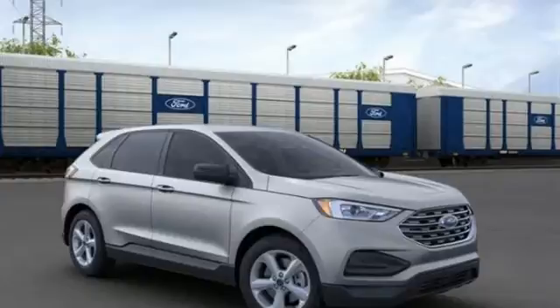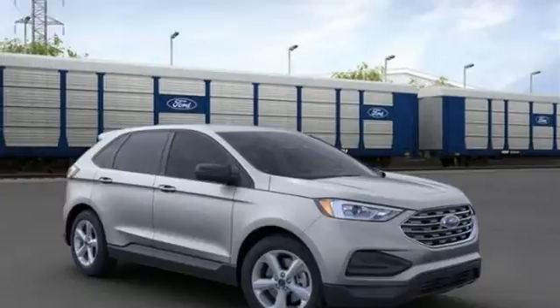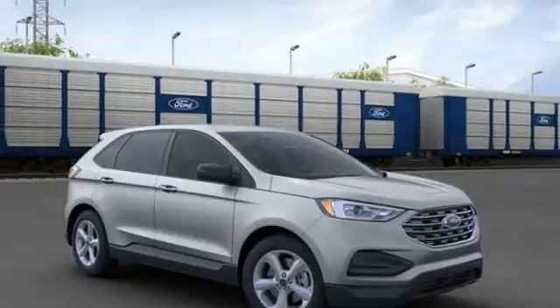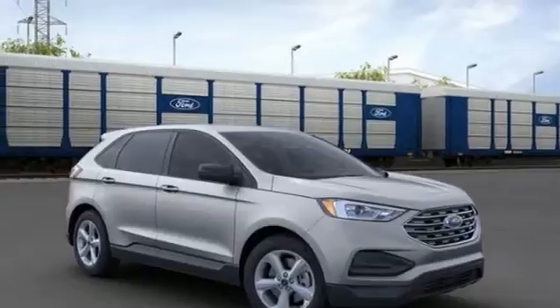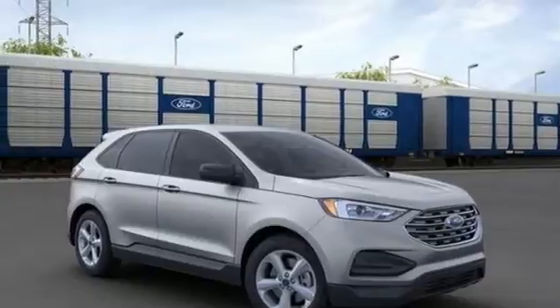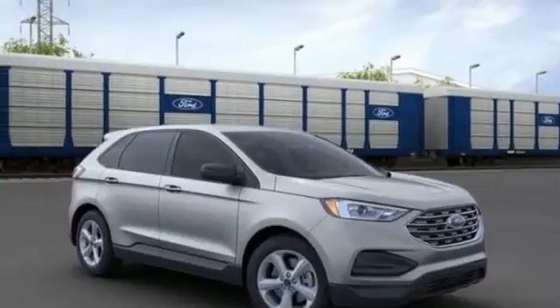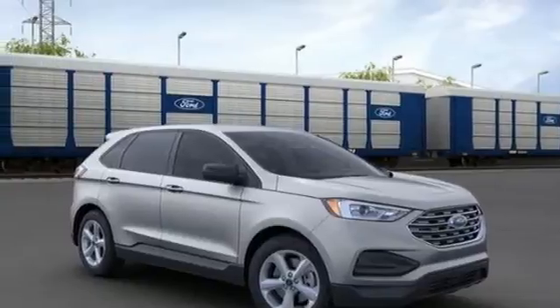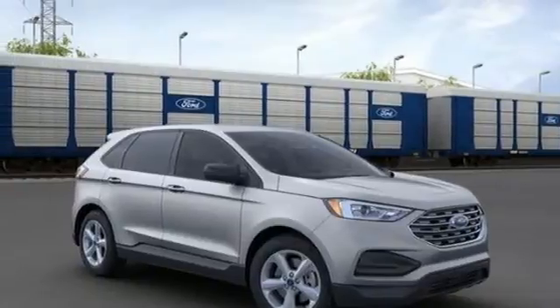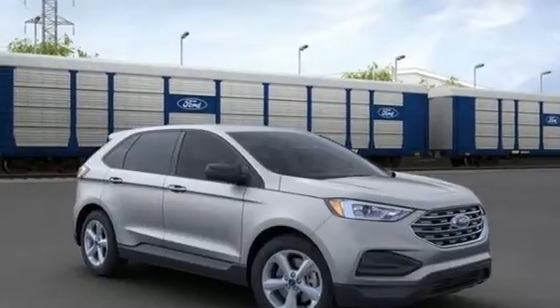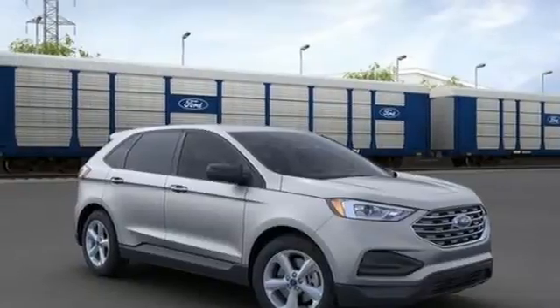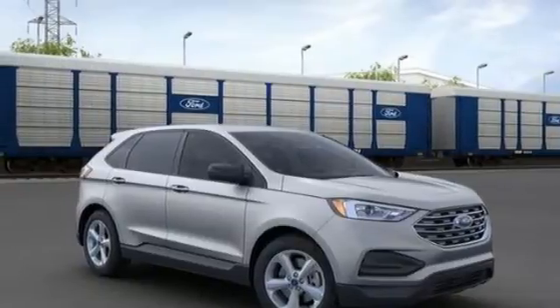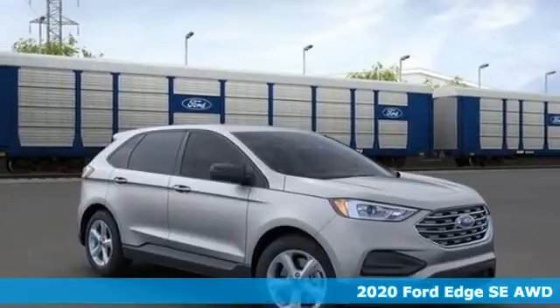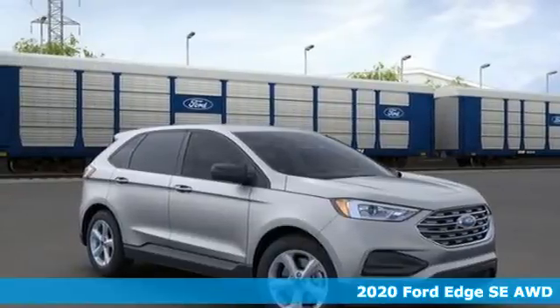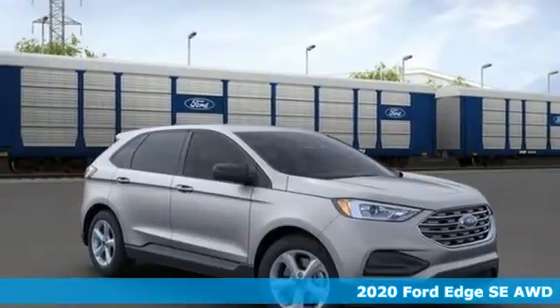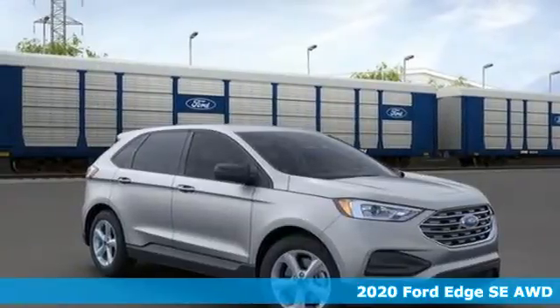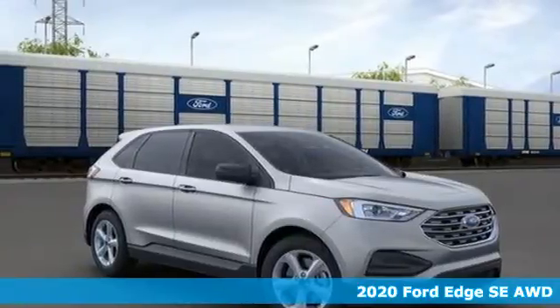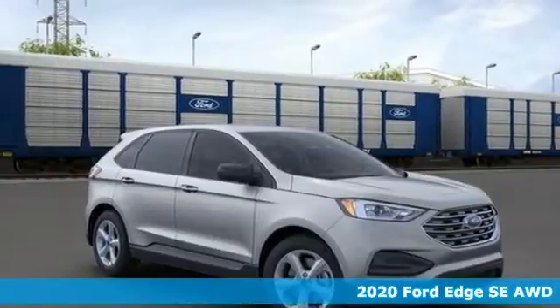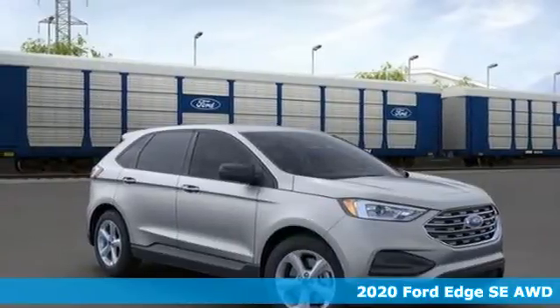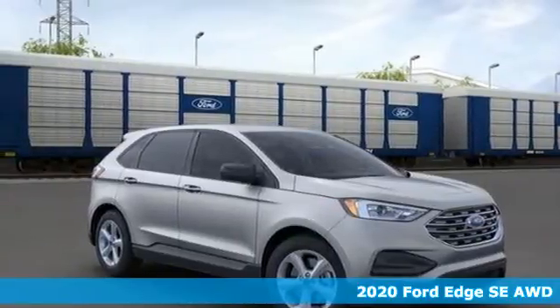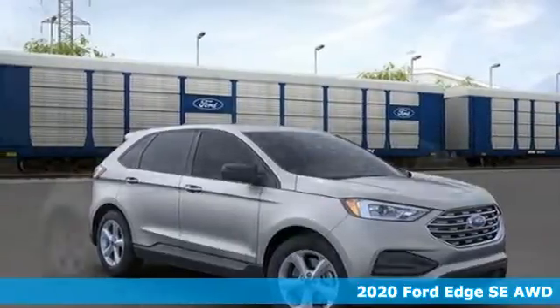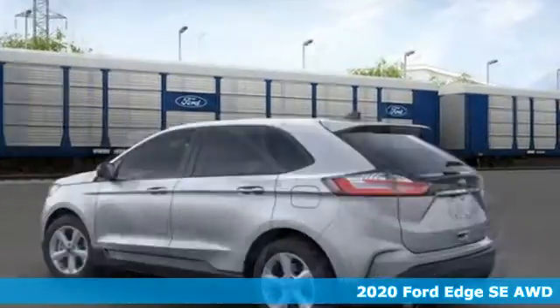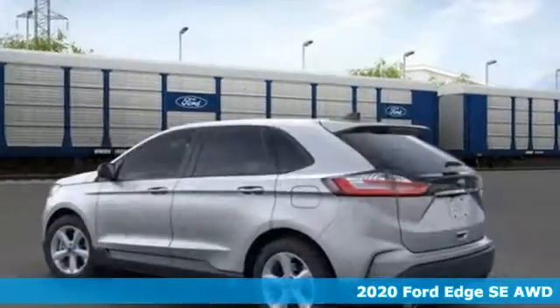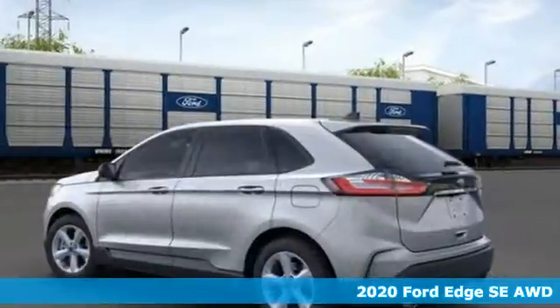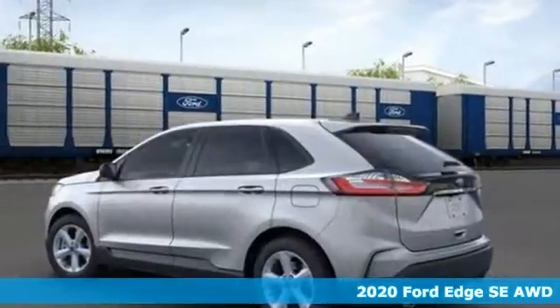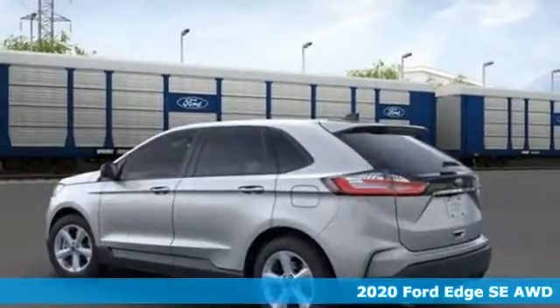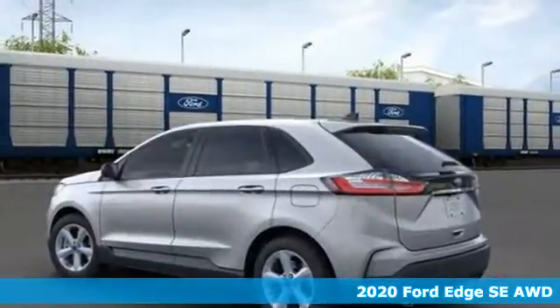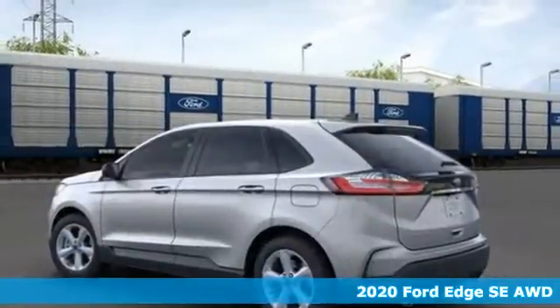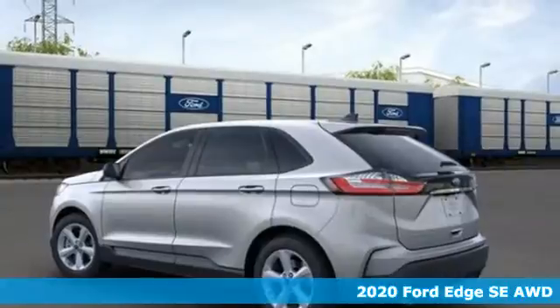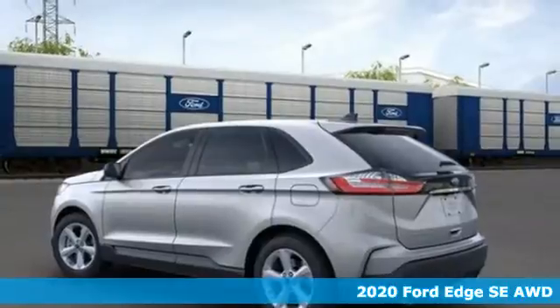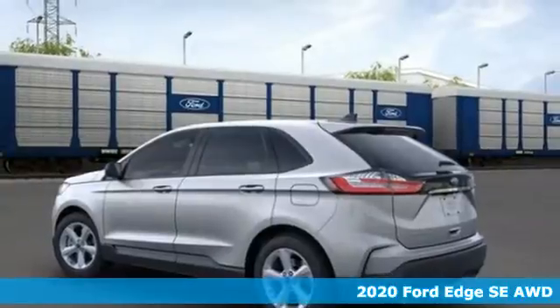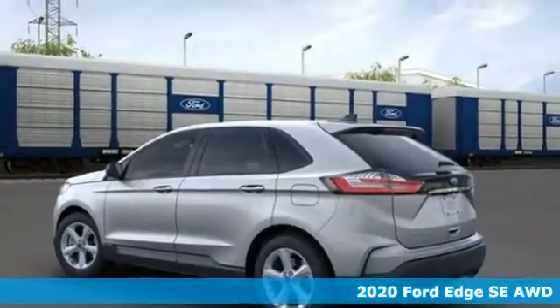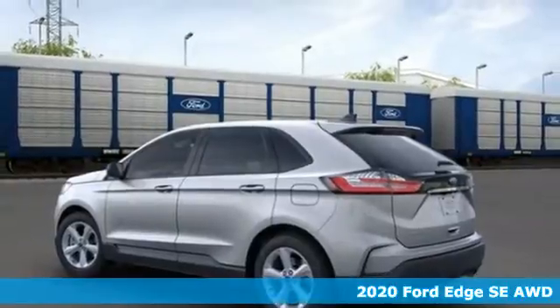Here's a new 2020 Ford Edge. Built on tradition, built to last. Ford.